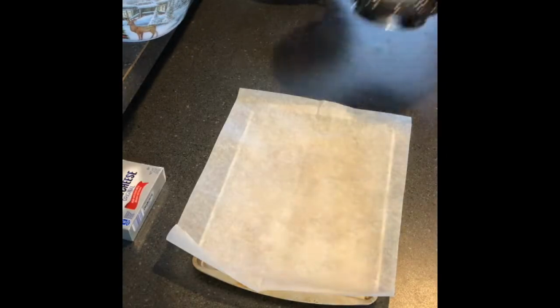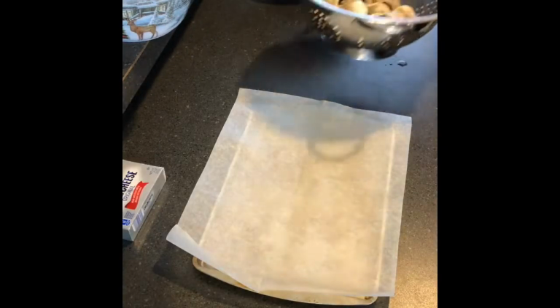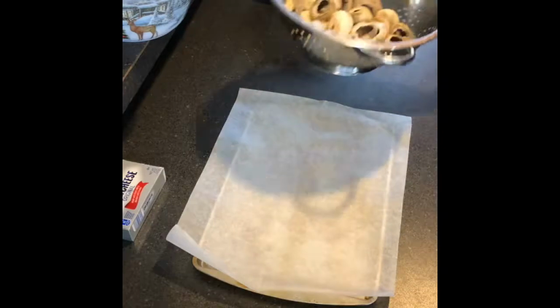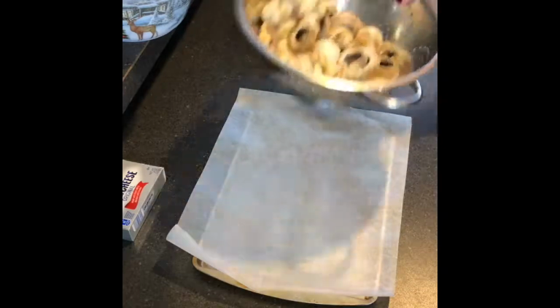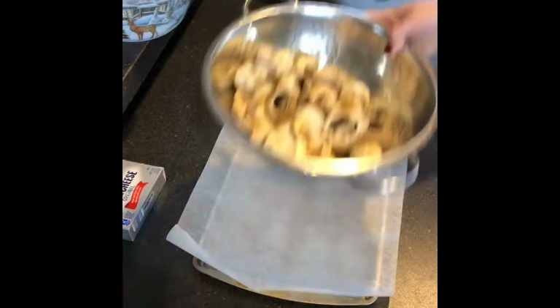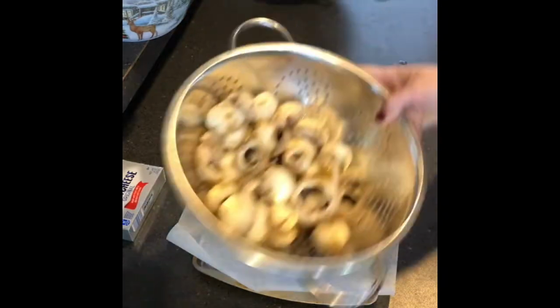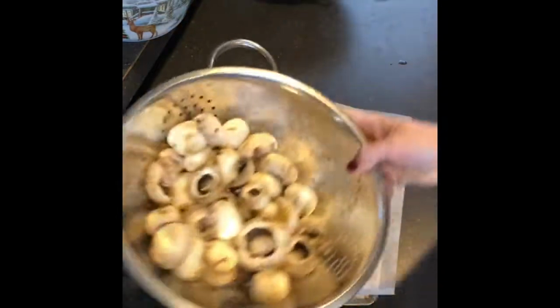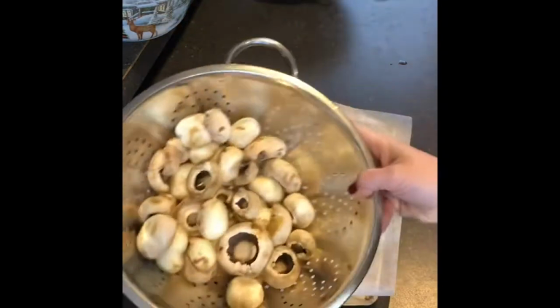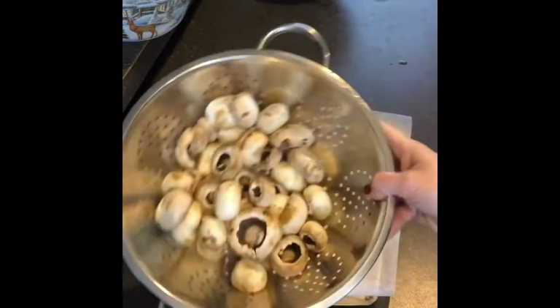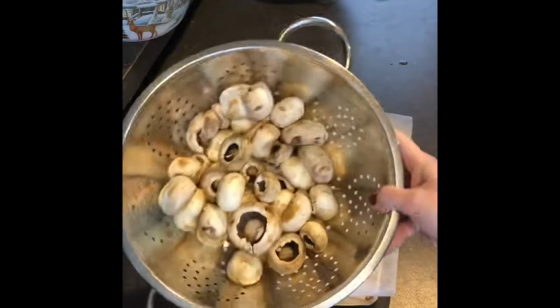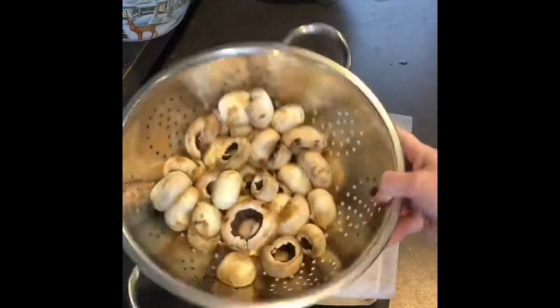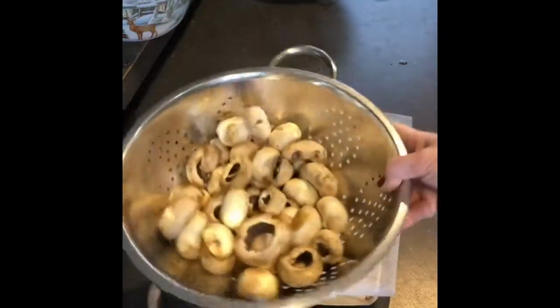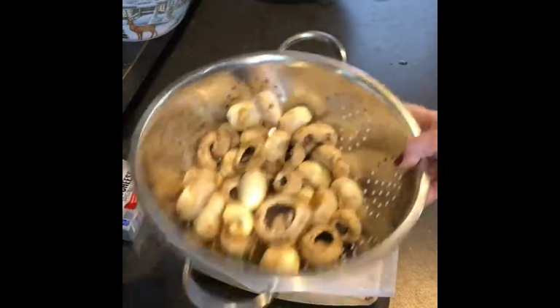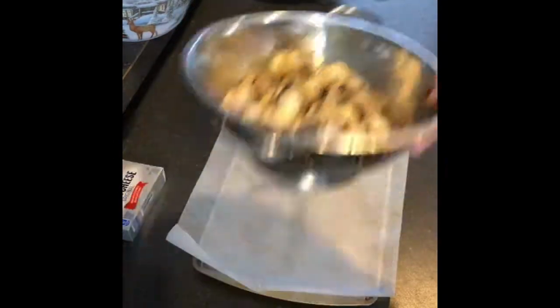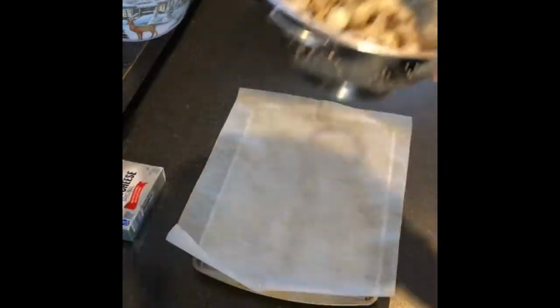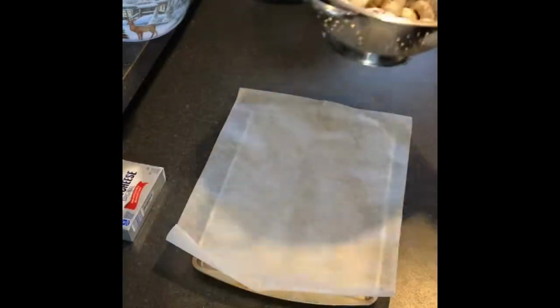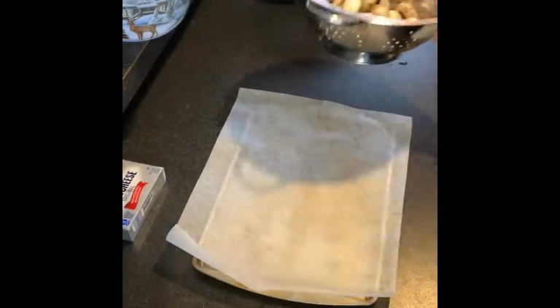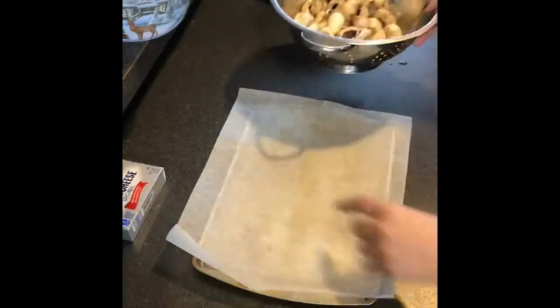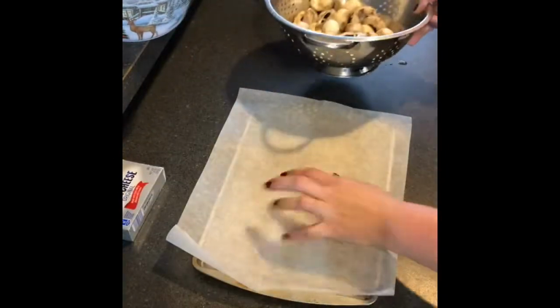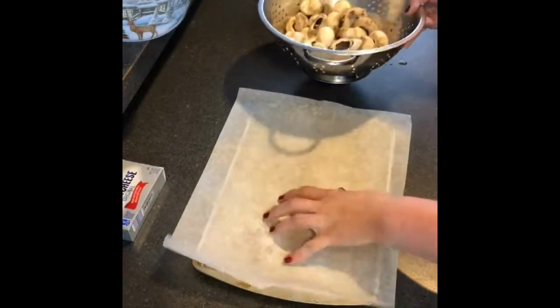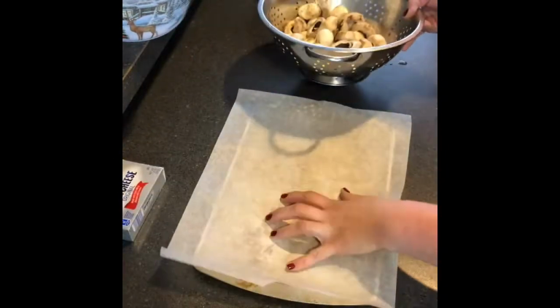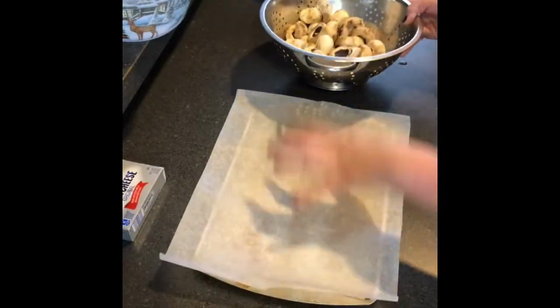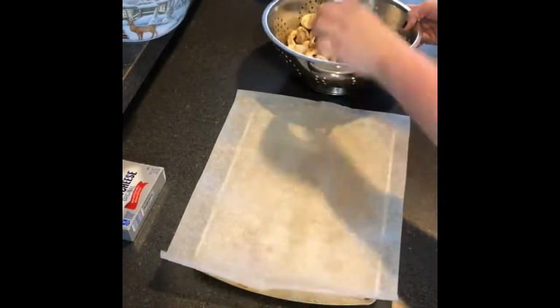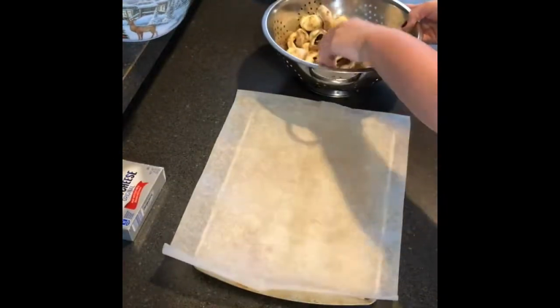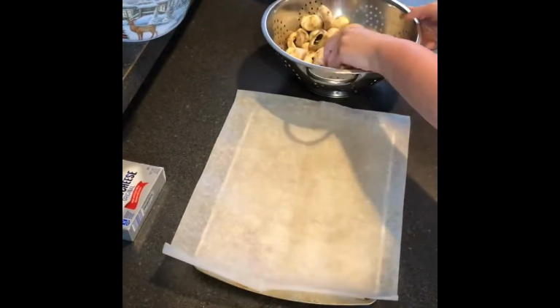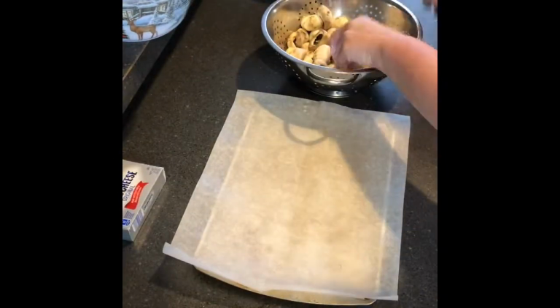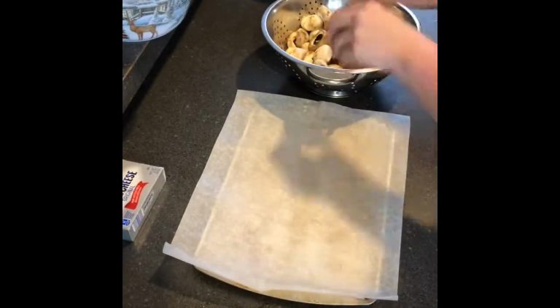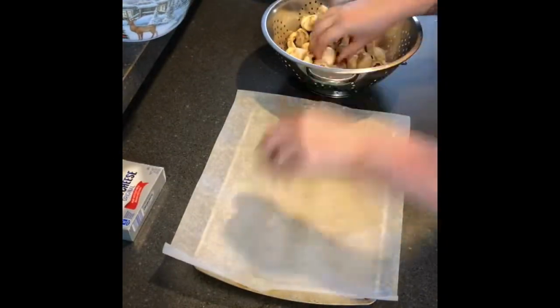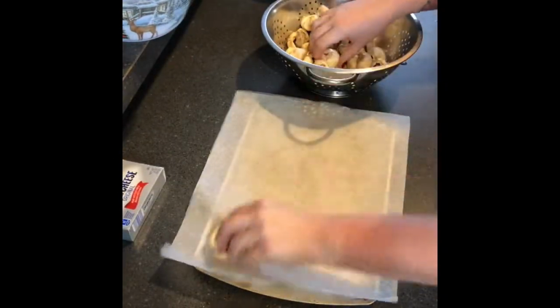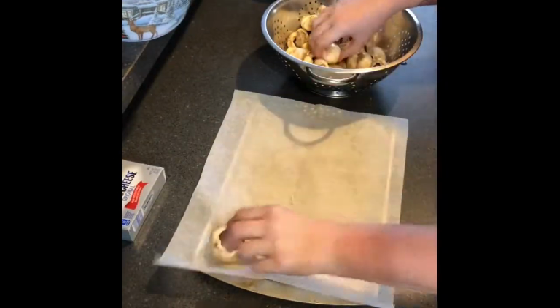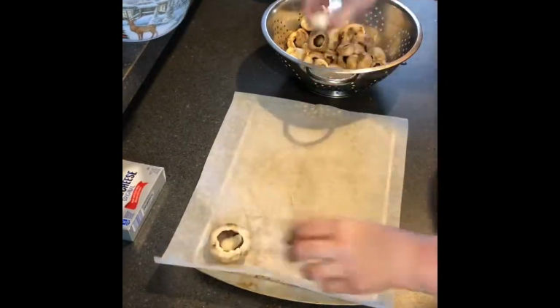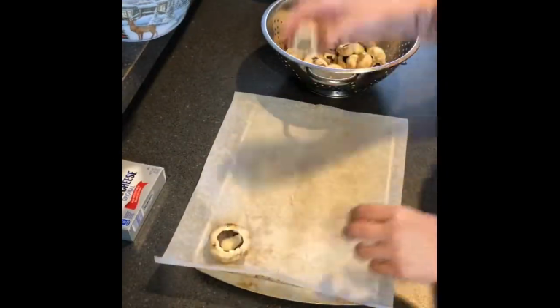Okay, so once I got those washed off, I'm just going to put some parchment paper down and get these spread out.